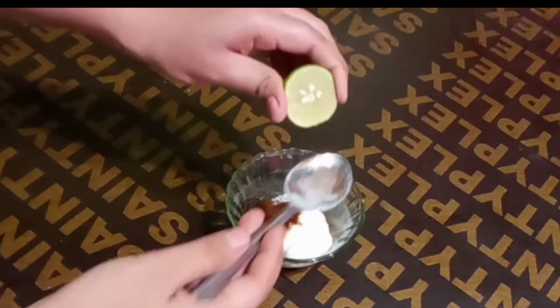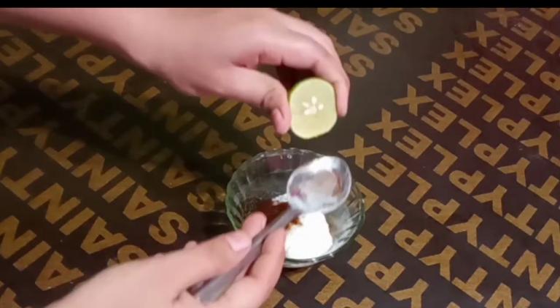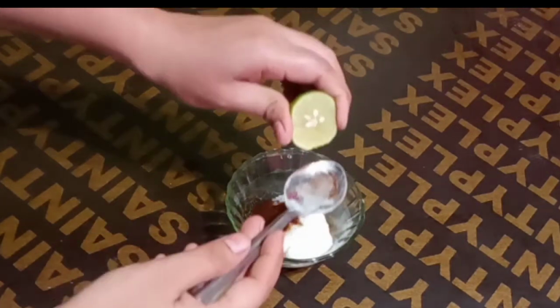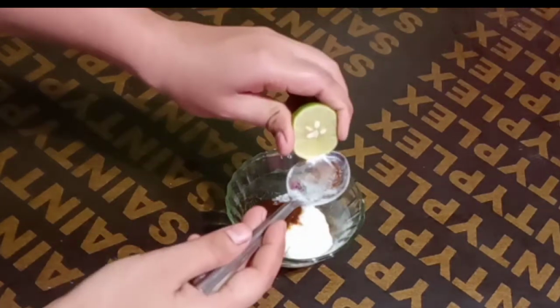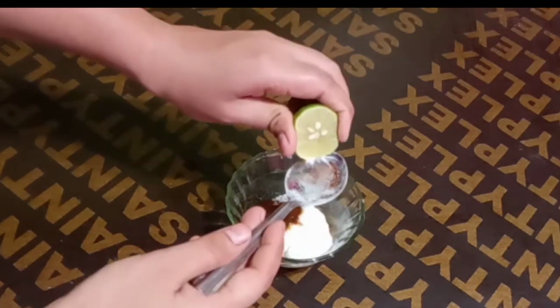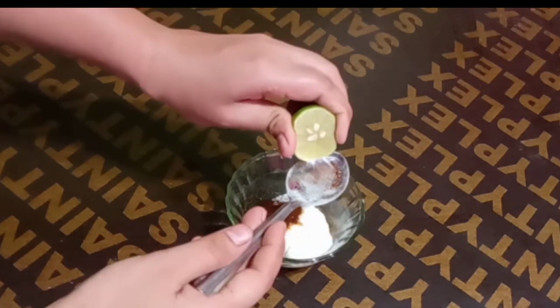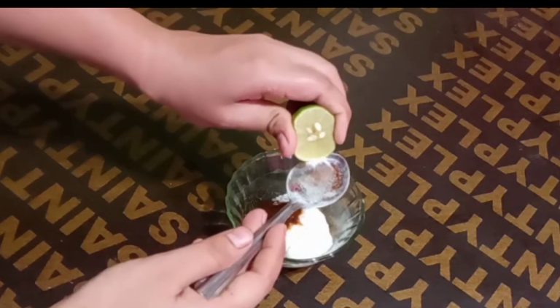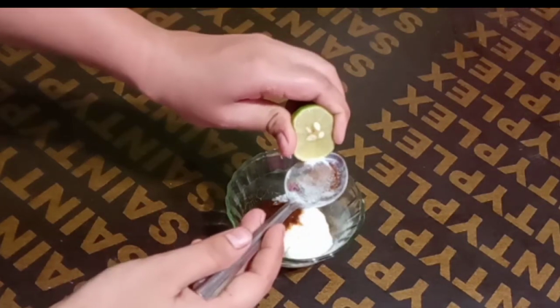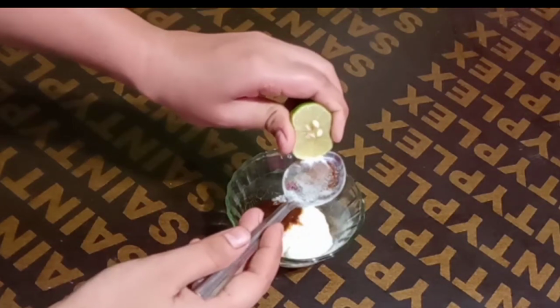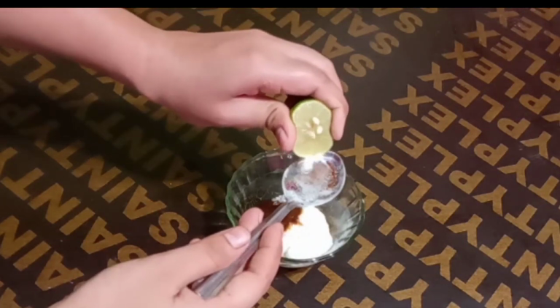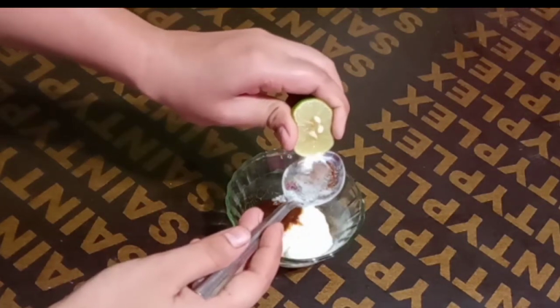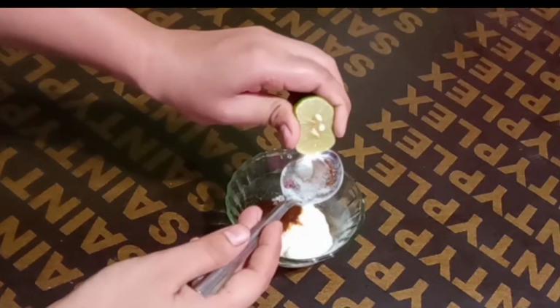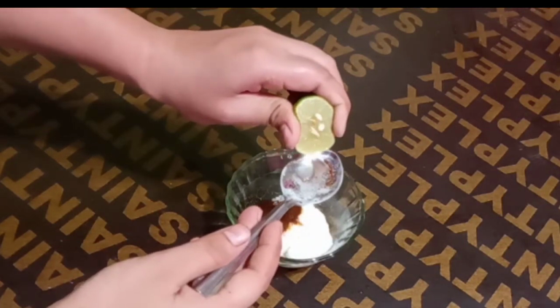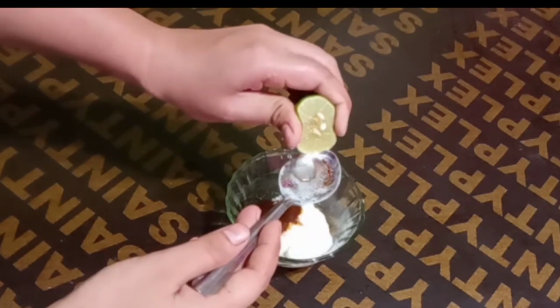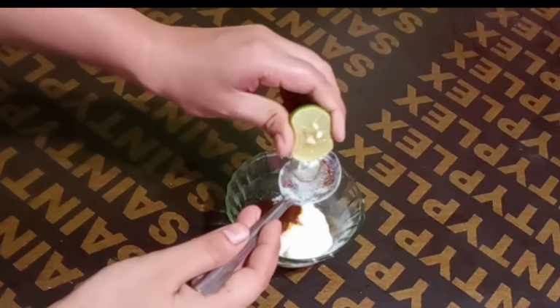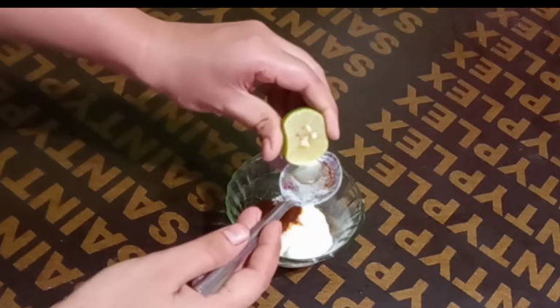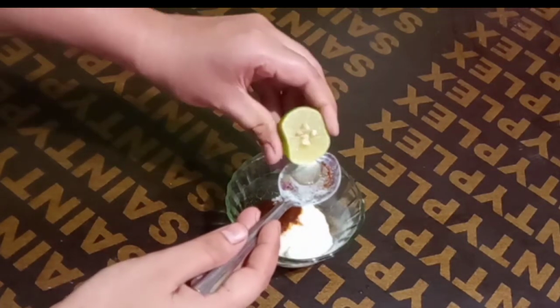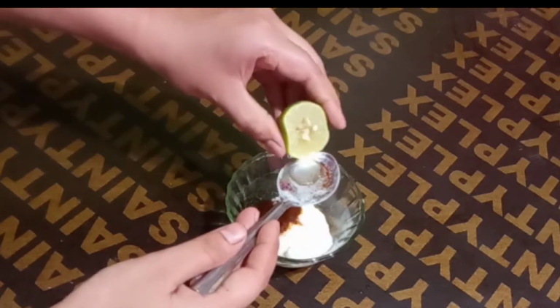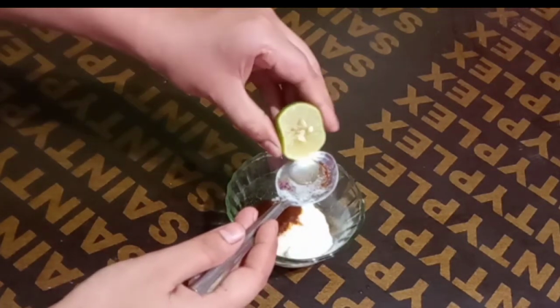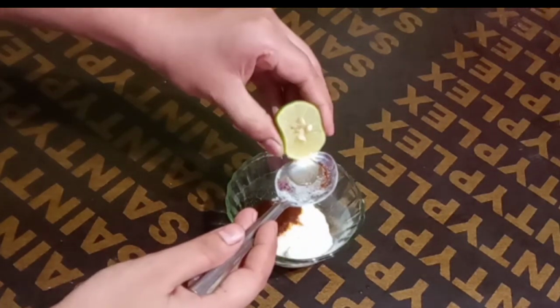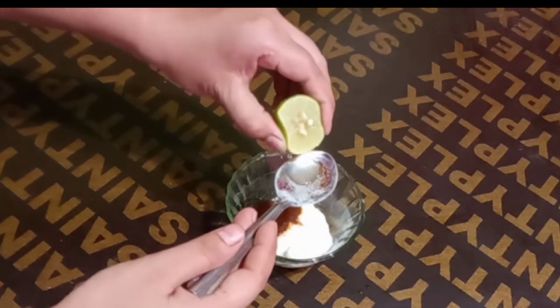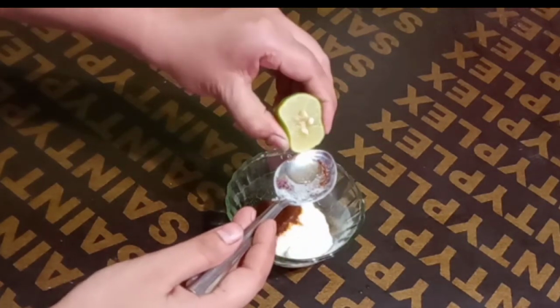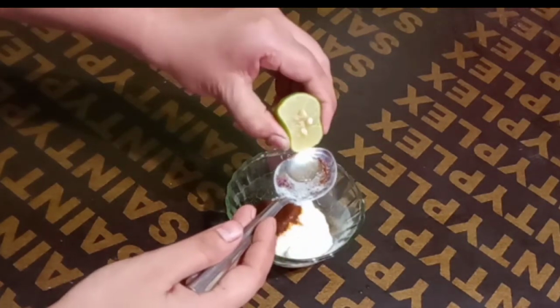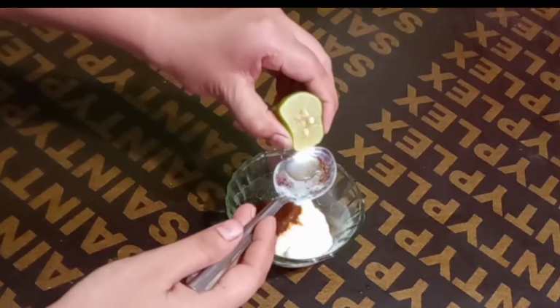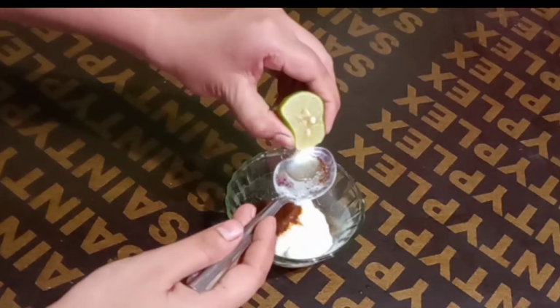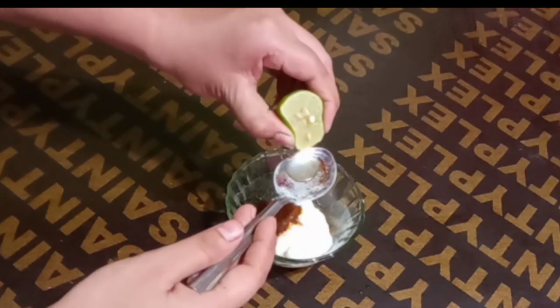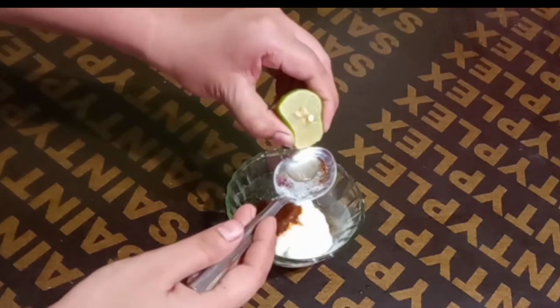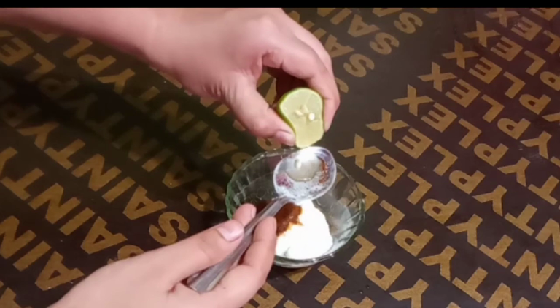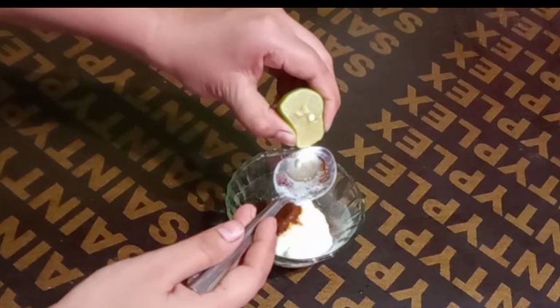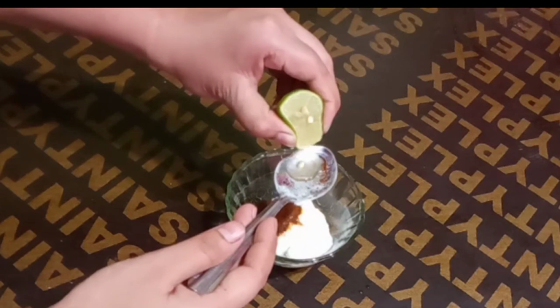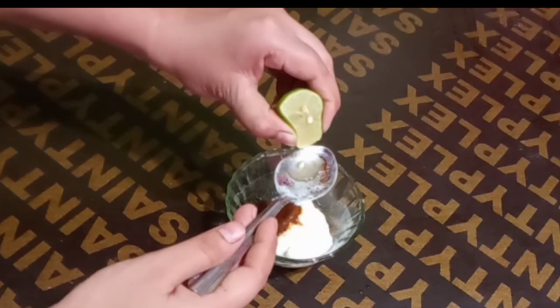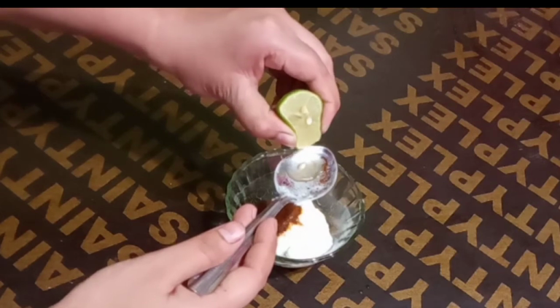Now, we will take lemon juice. Lemon juice is very good for vitamin C, and vitamin C is very good for our skin.